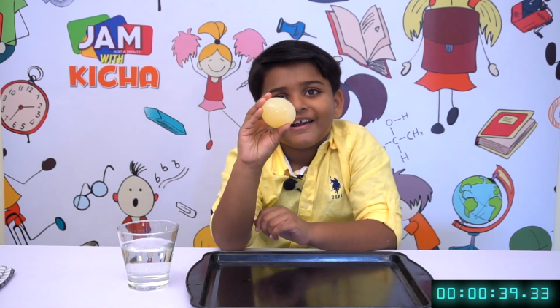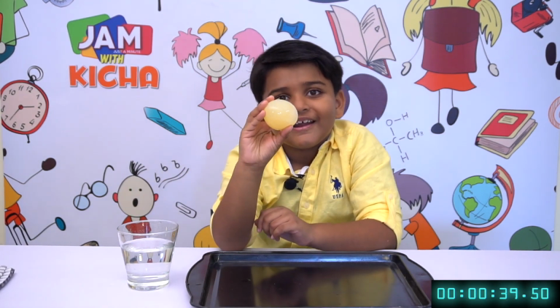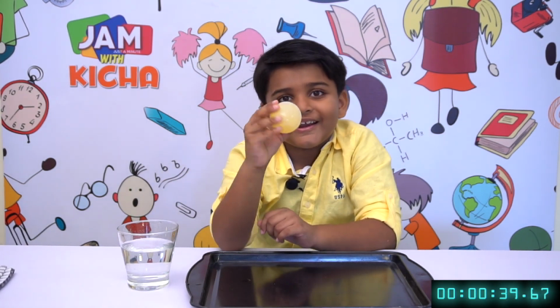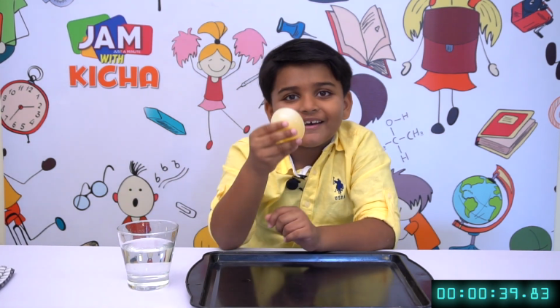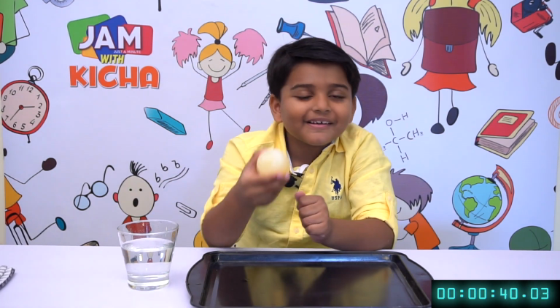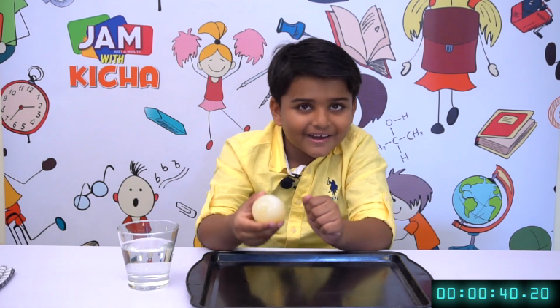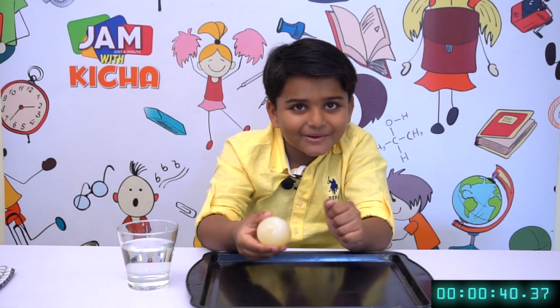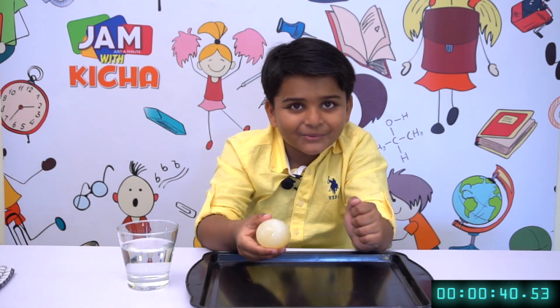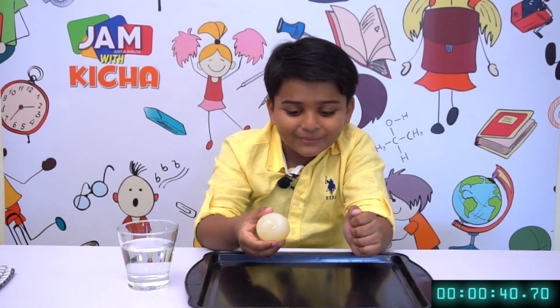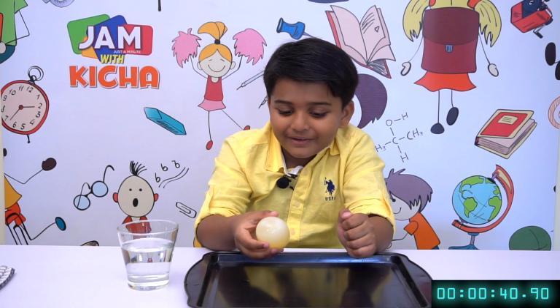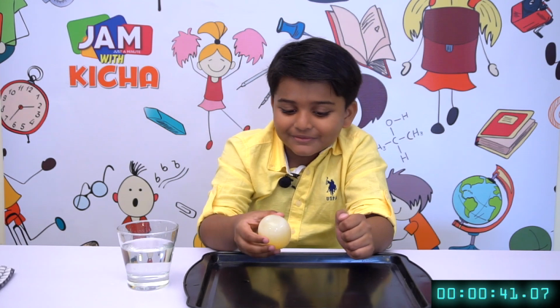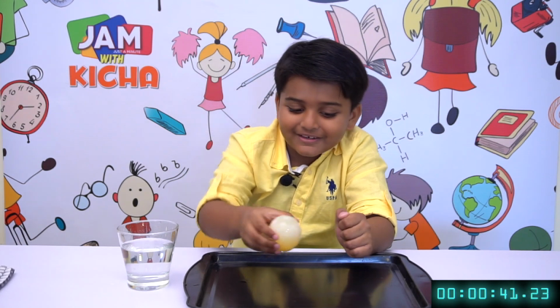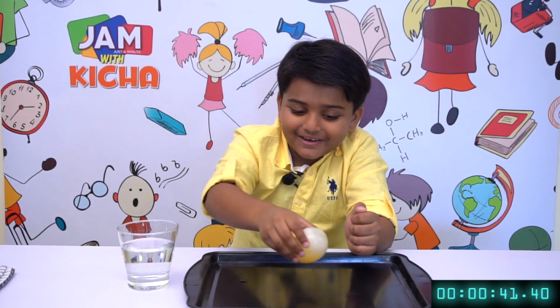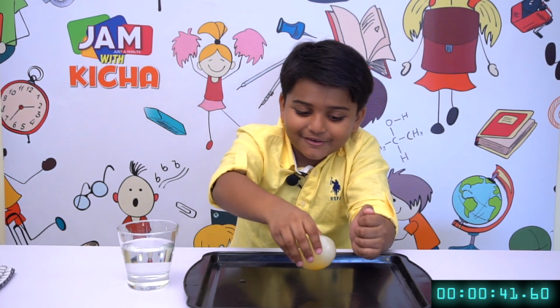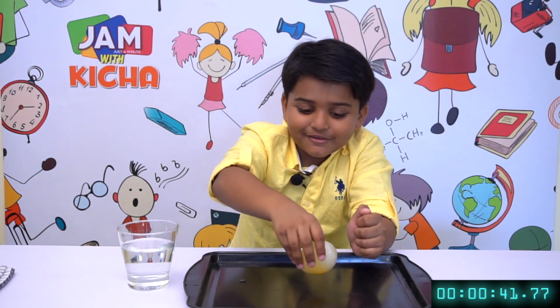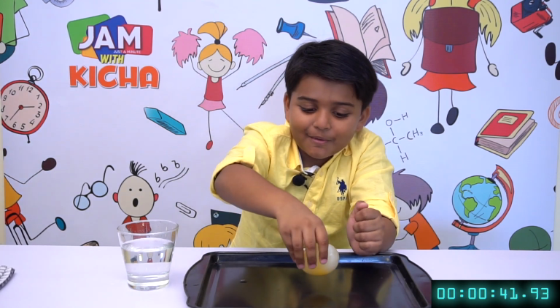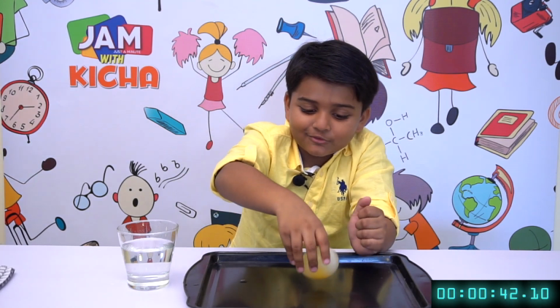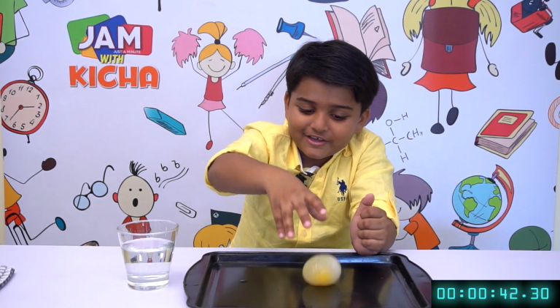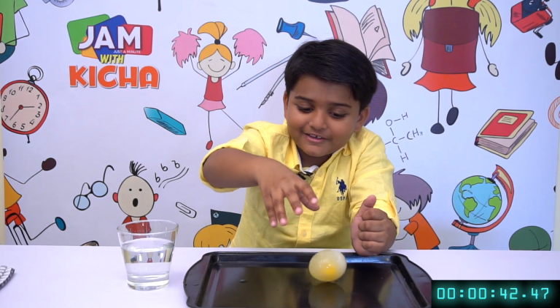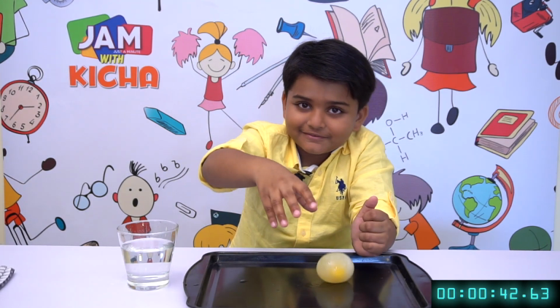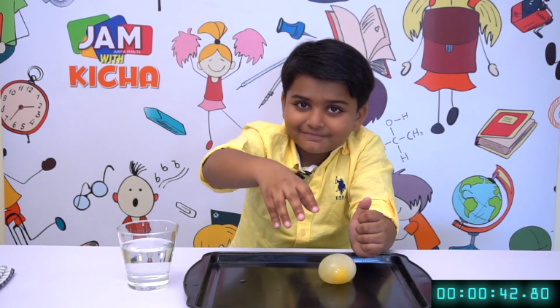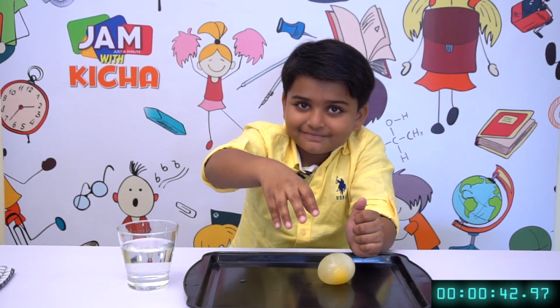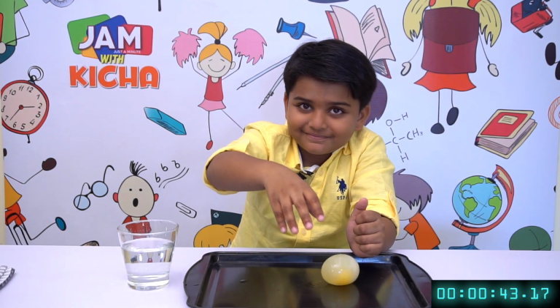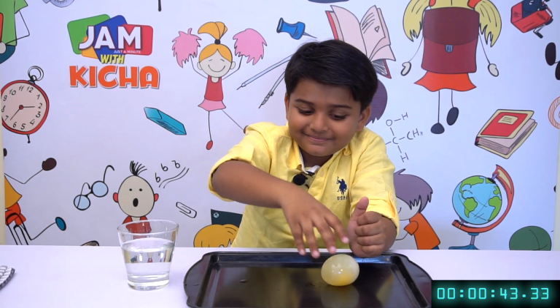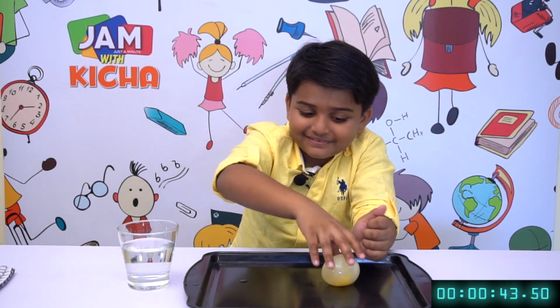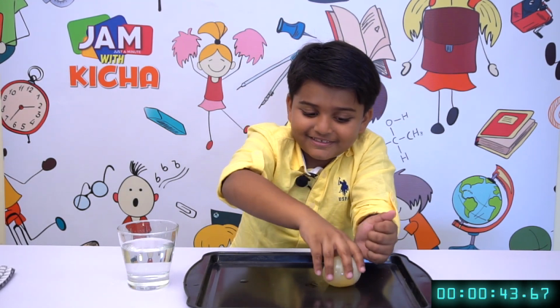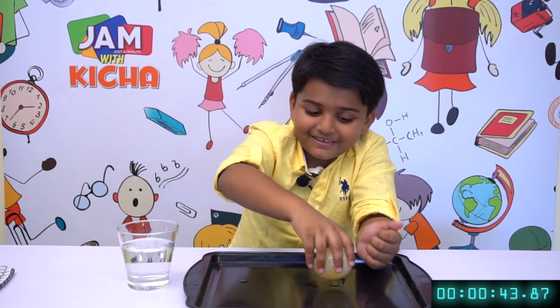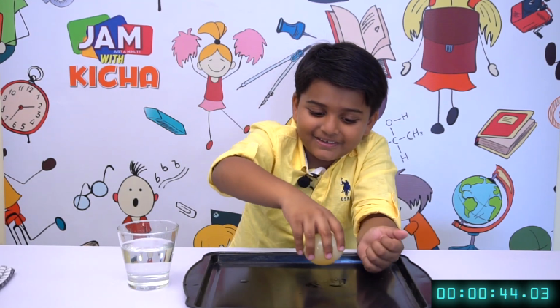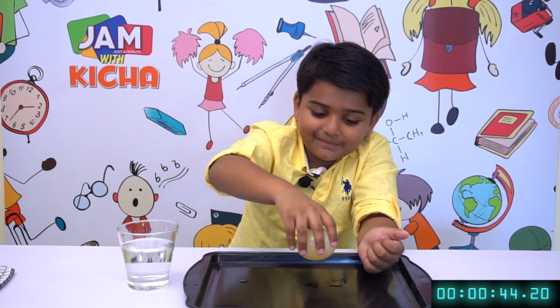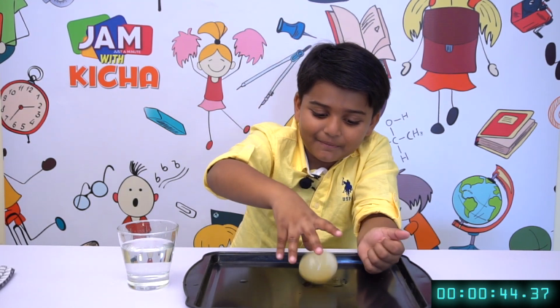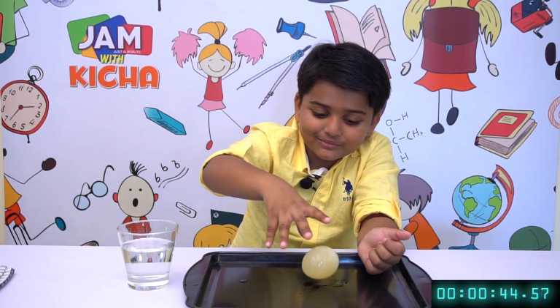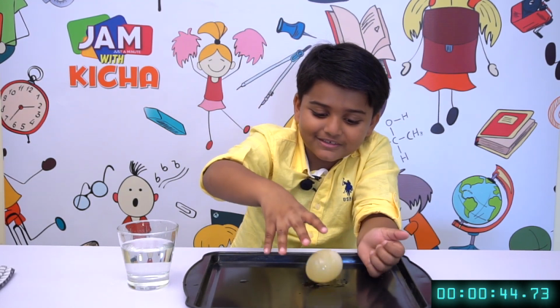And now I will tell you why I was calling it a bouncy egg. See, it bounces!